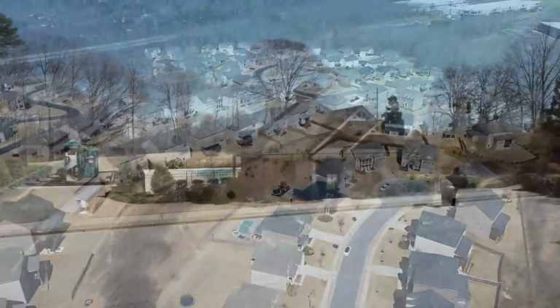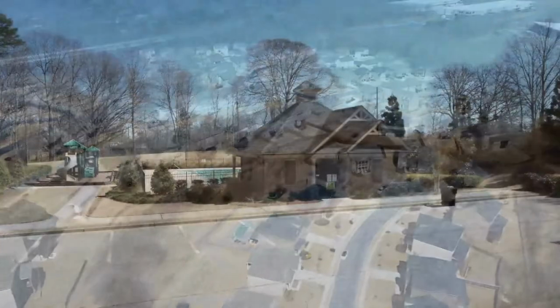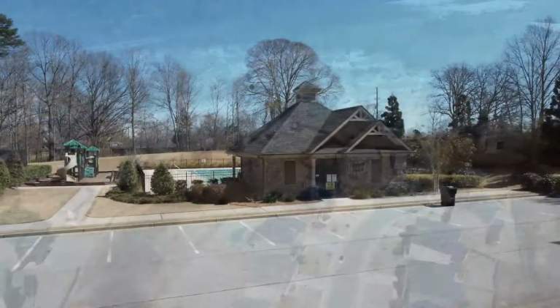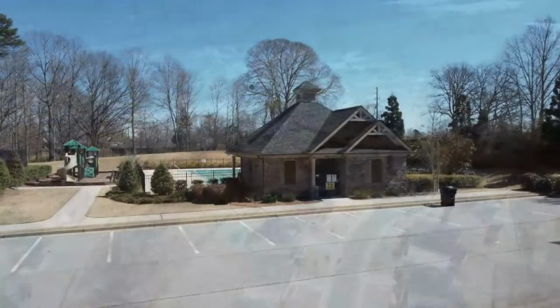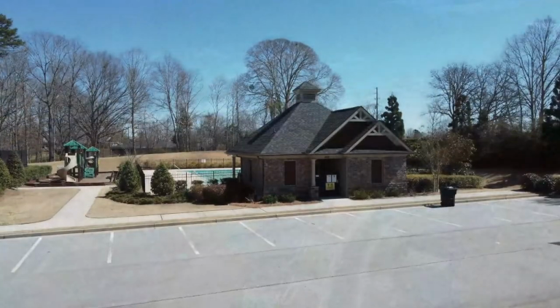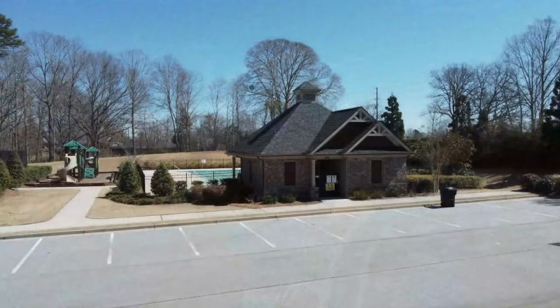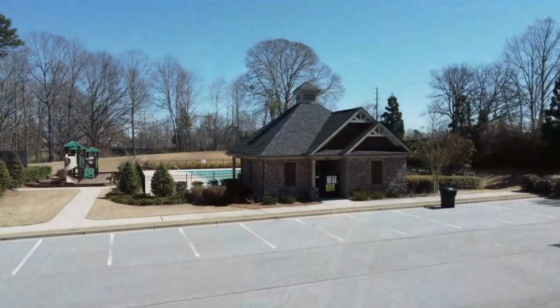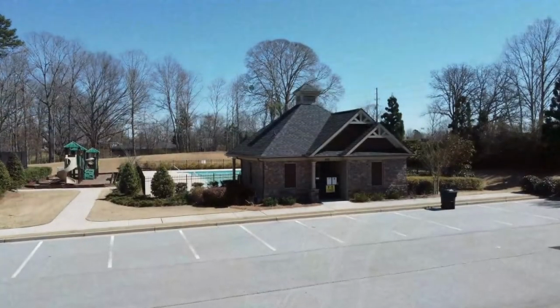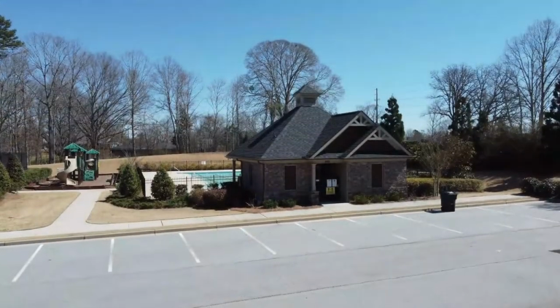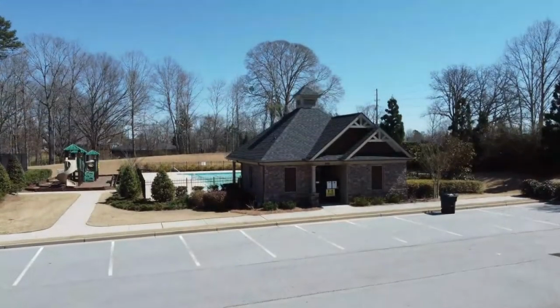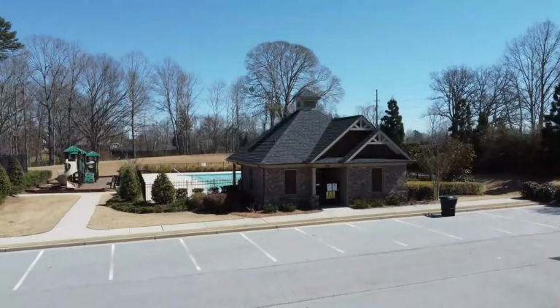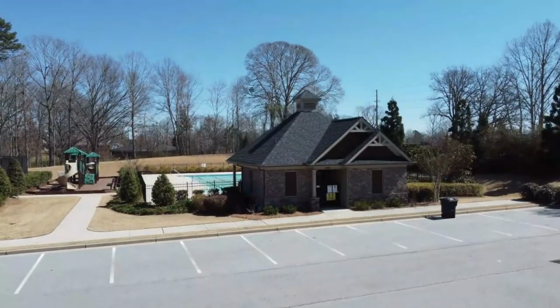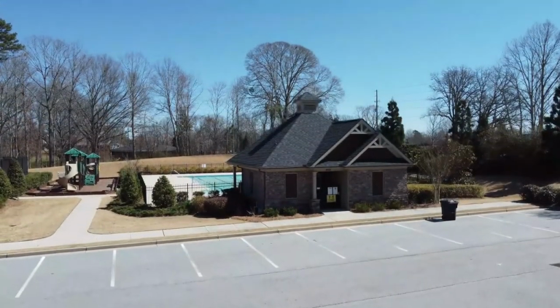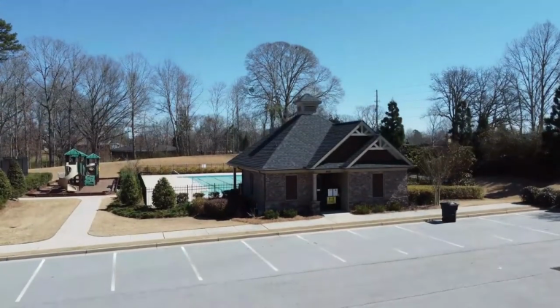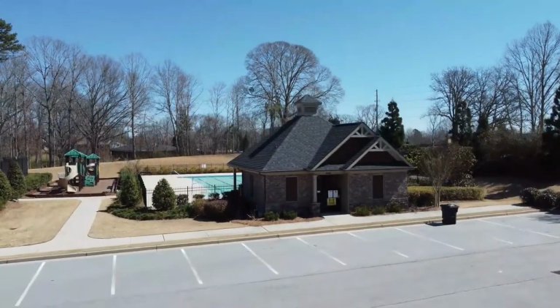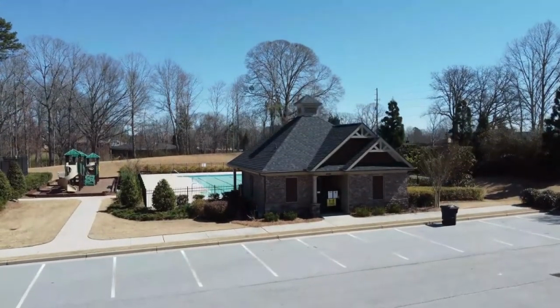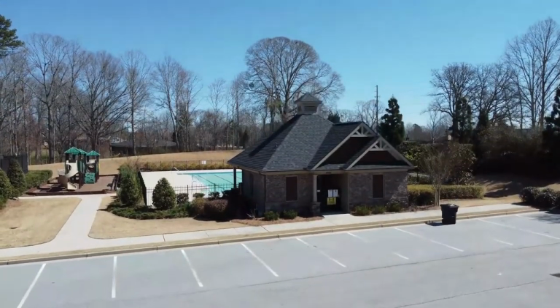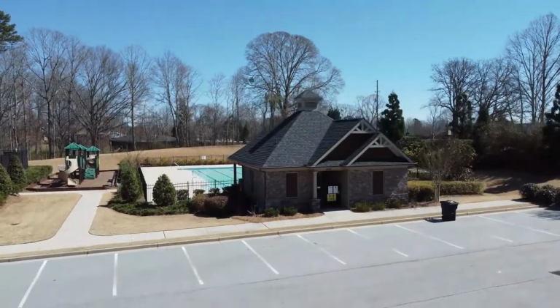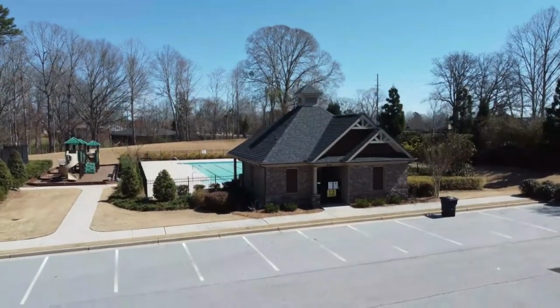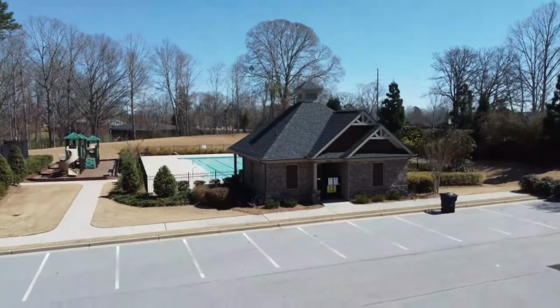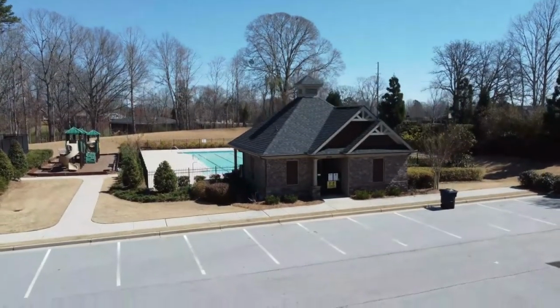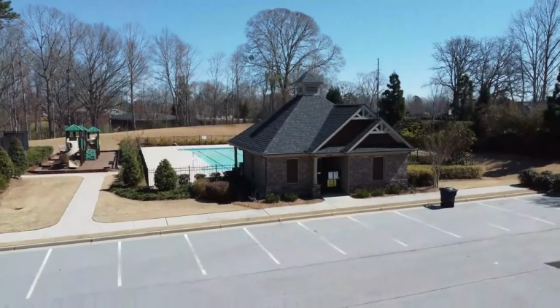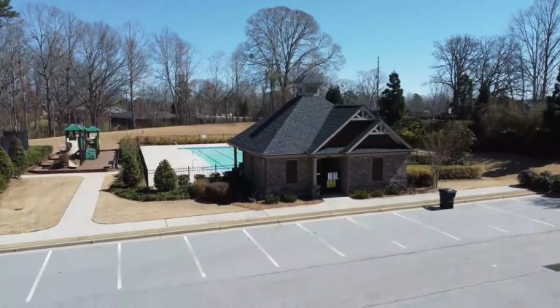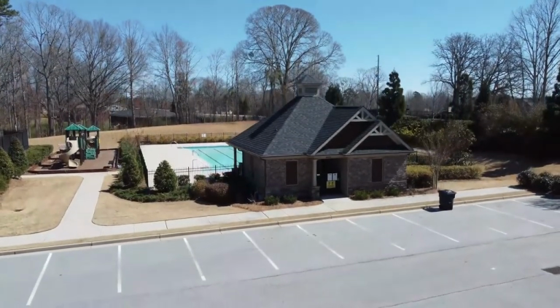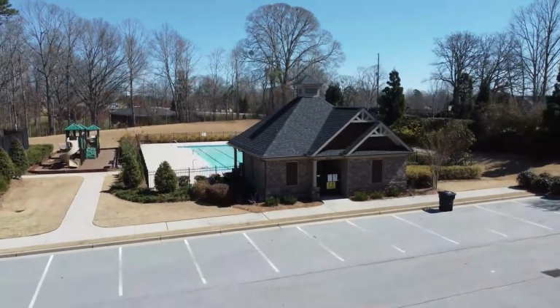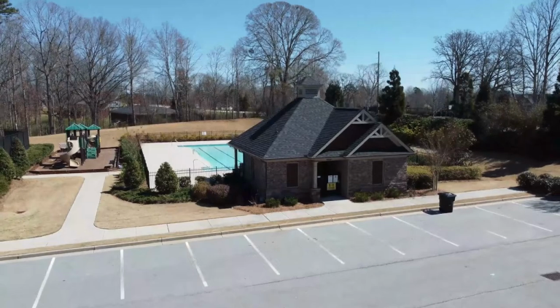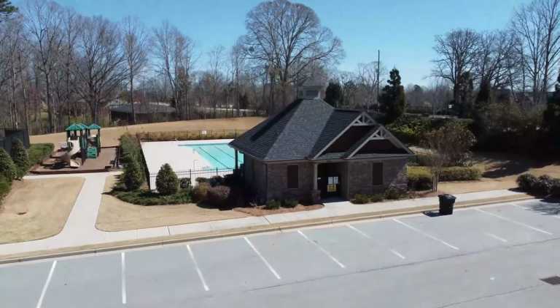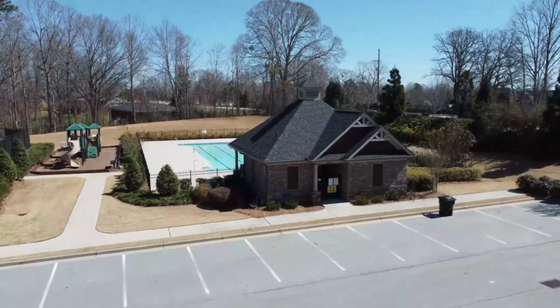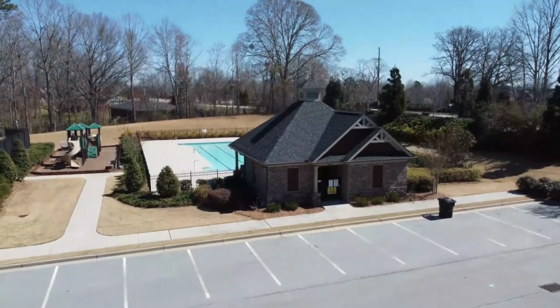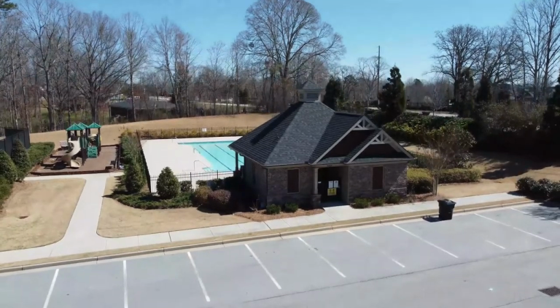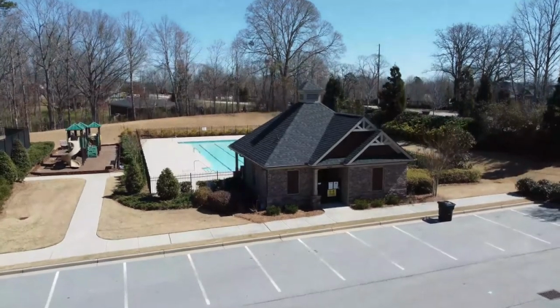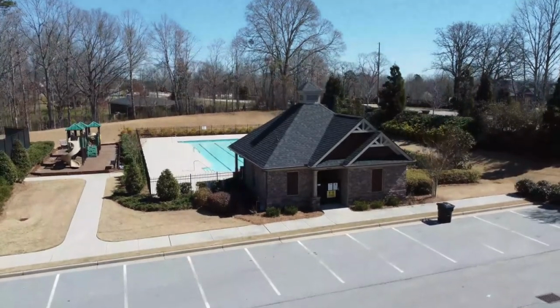The amenities in the Reserve at Bogan Lakes include two lighted tennis courts, a pool, and a small playground.